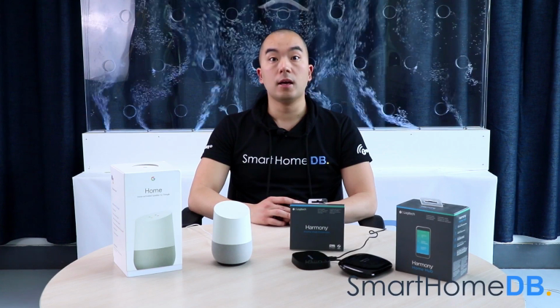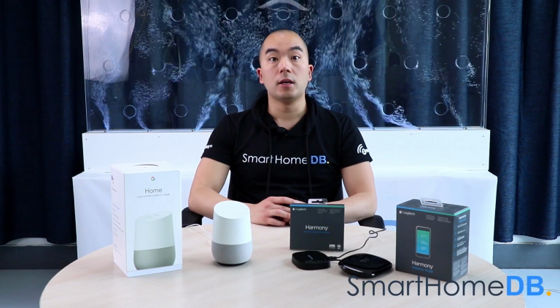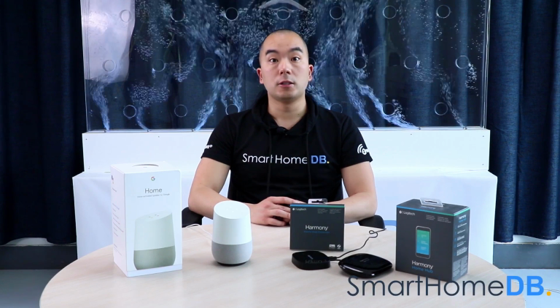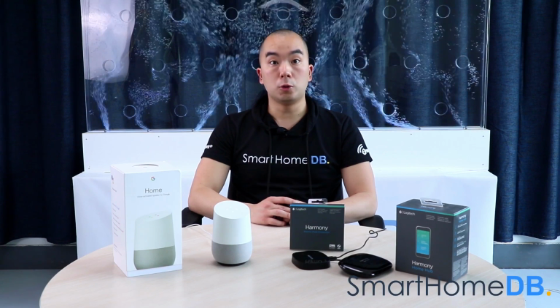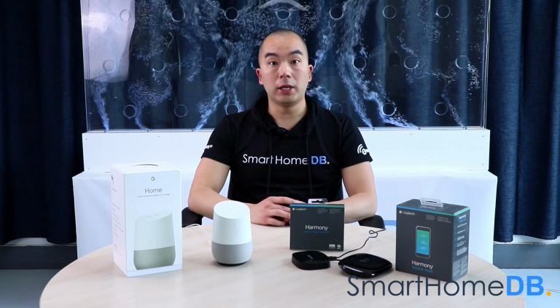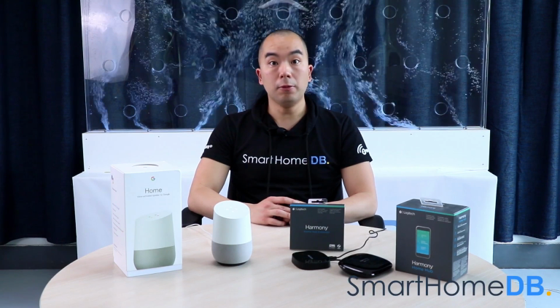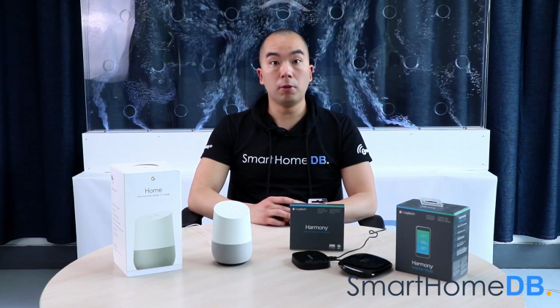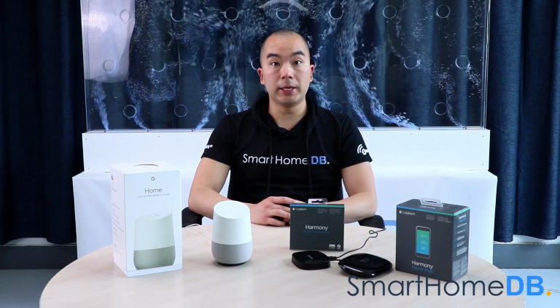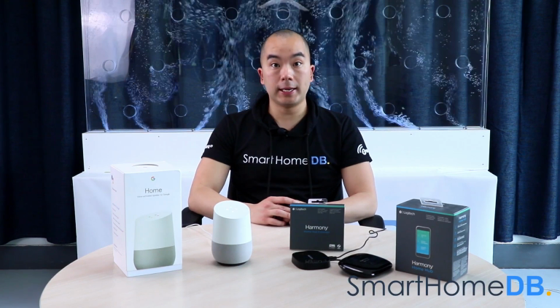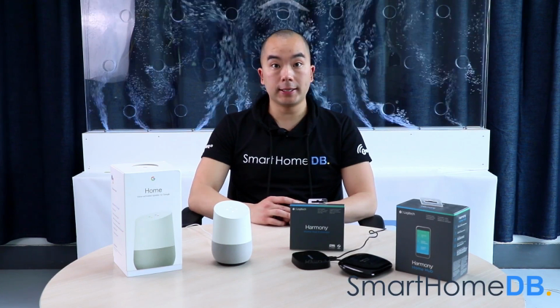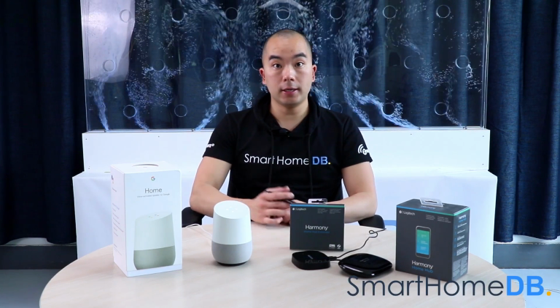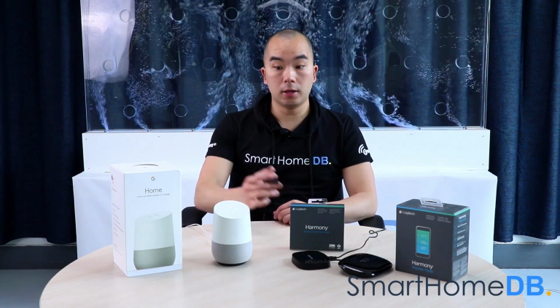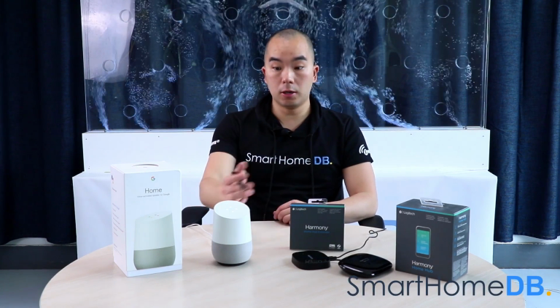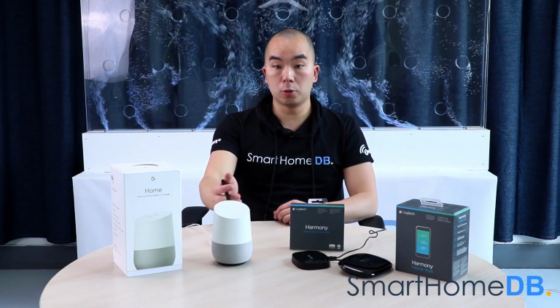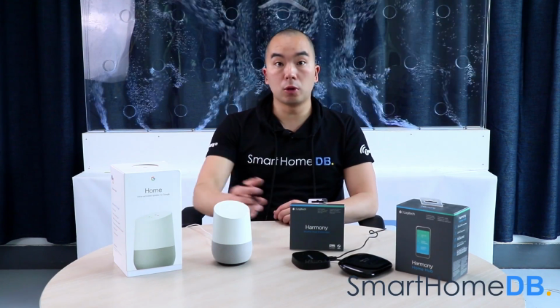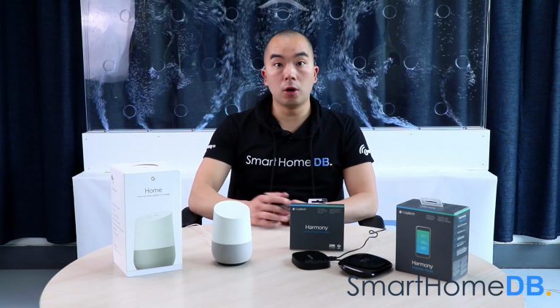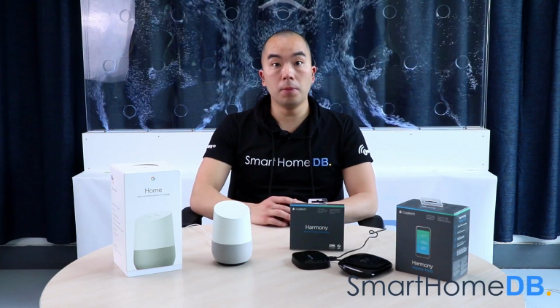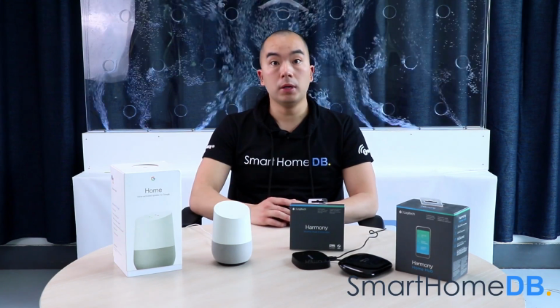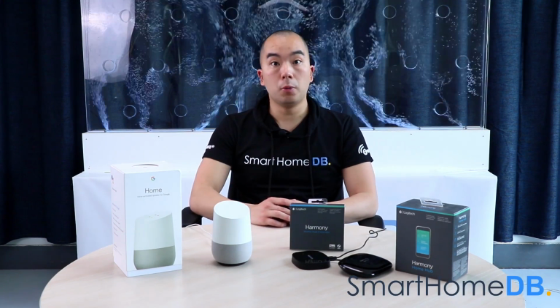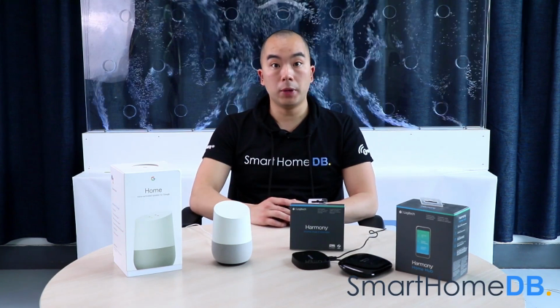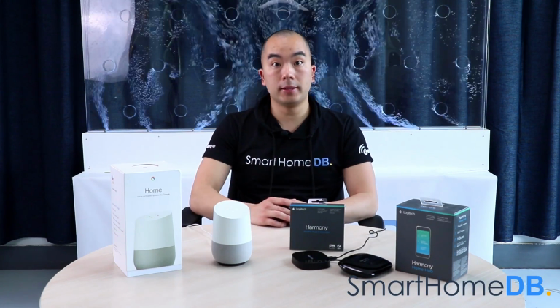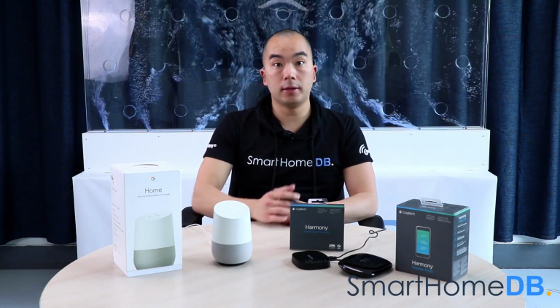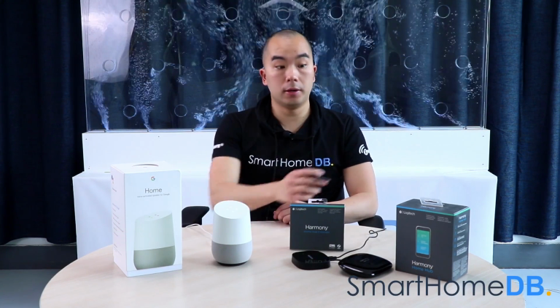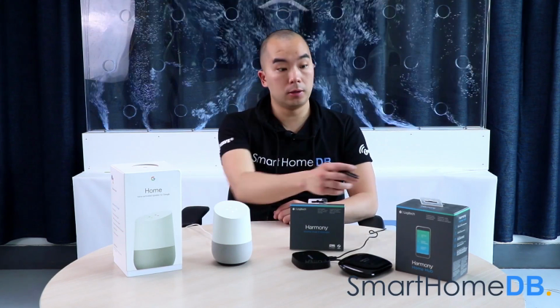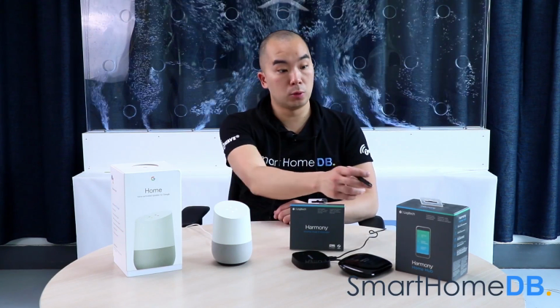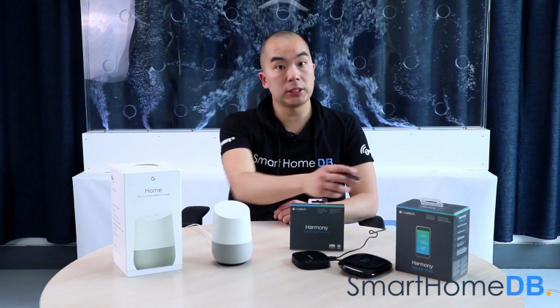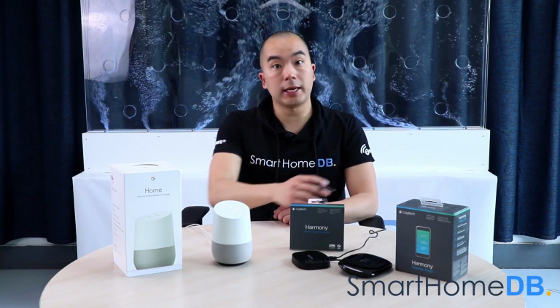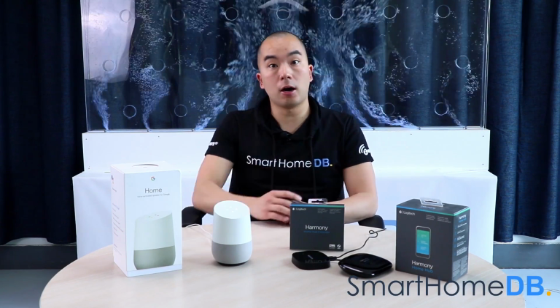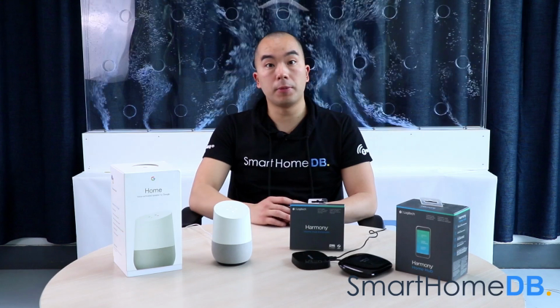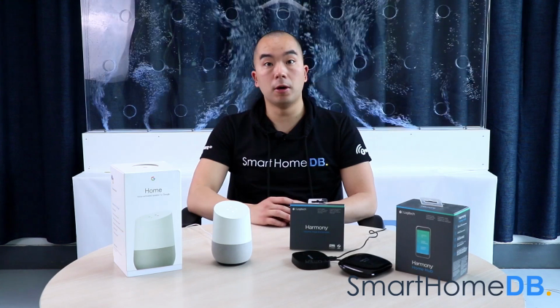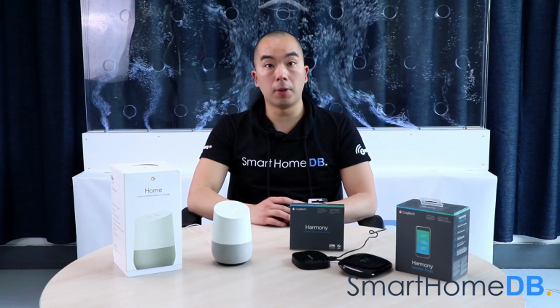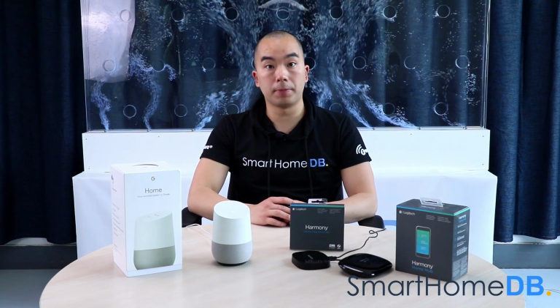Today we will be connecting a Google Home with a Logitech Harmony Home Hub.